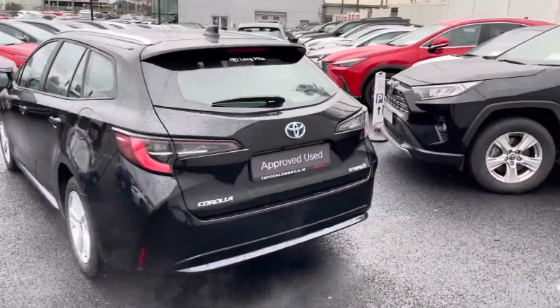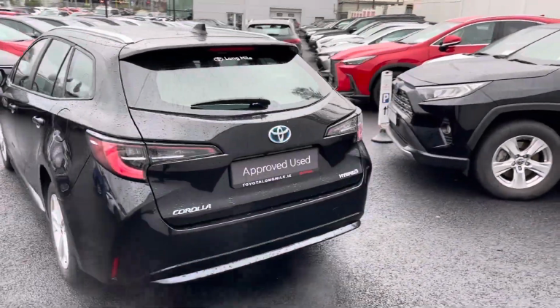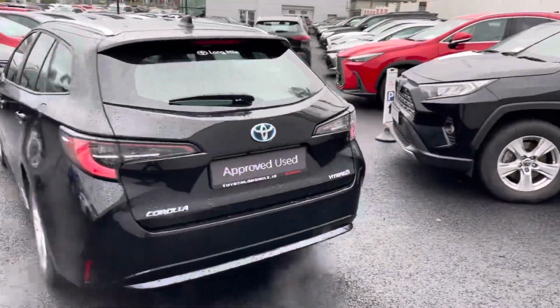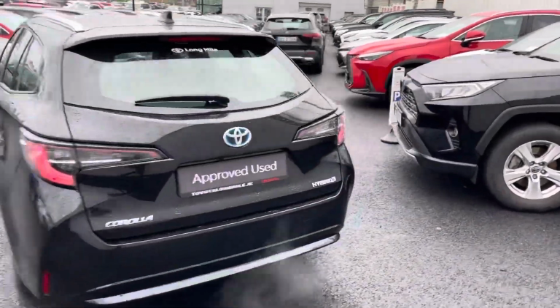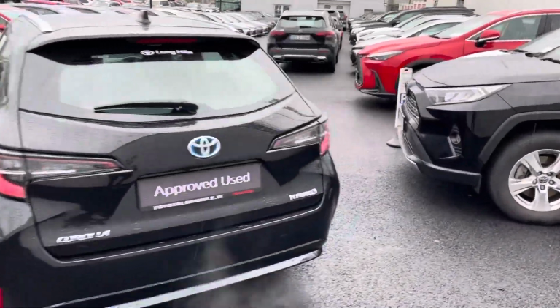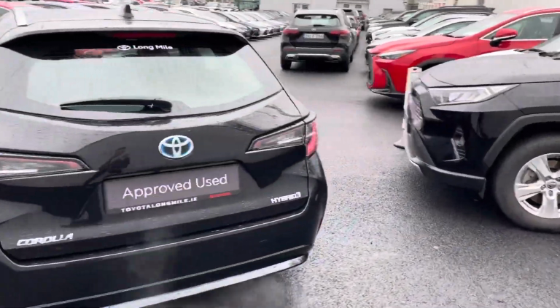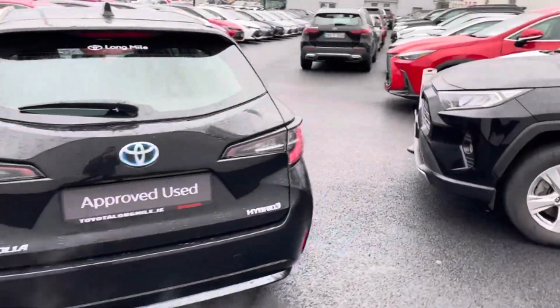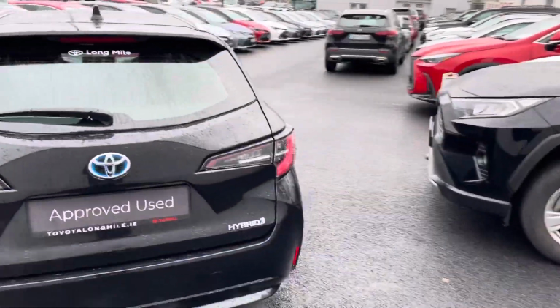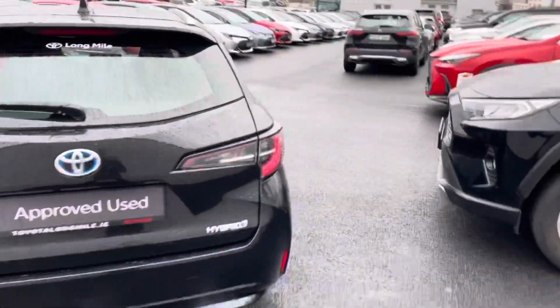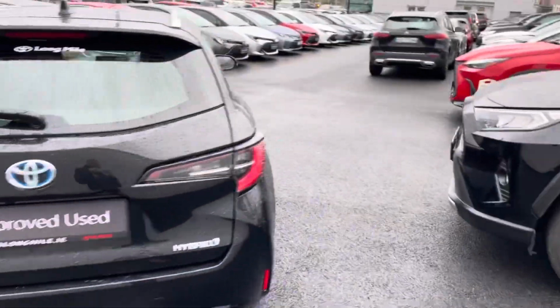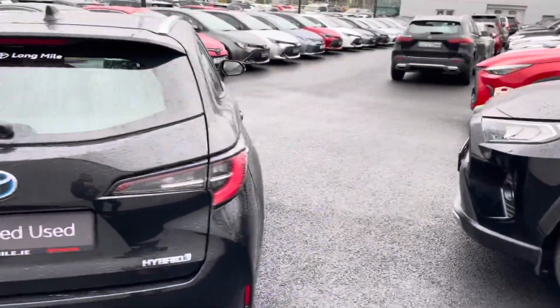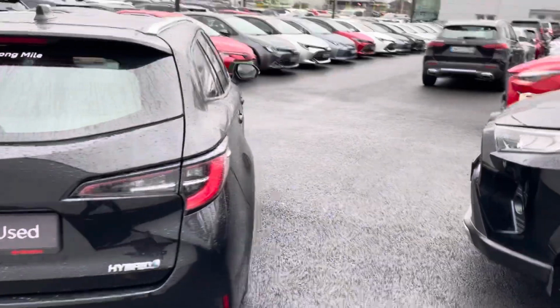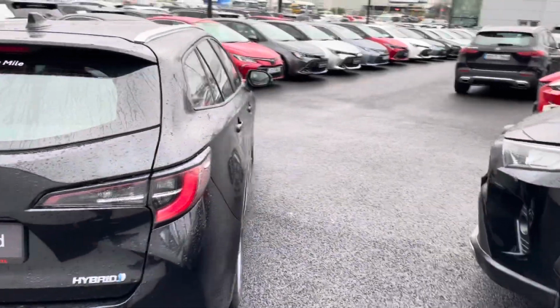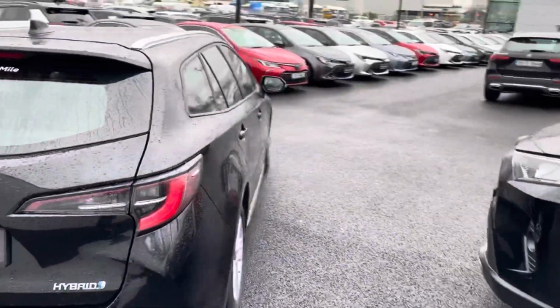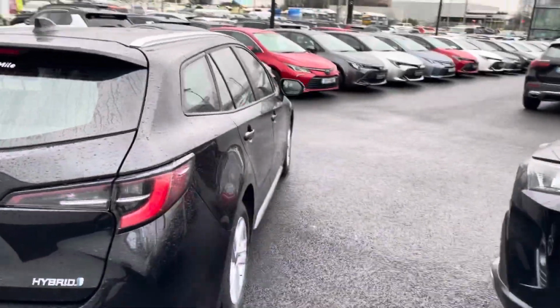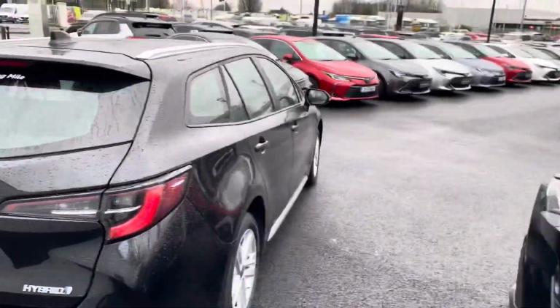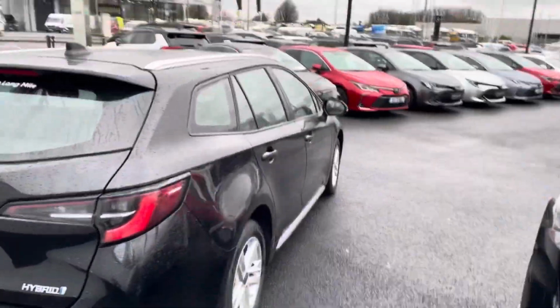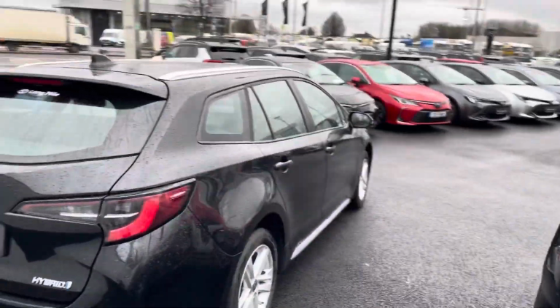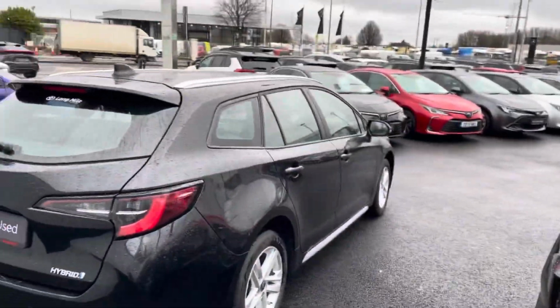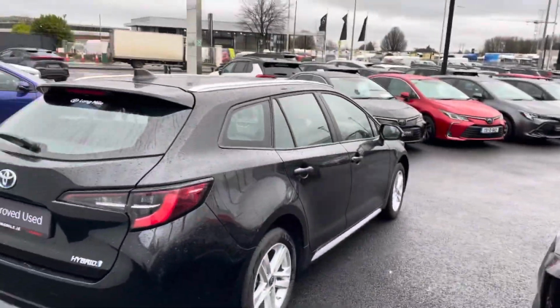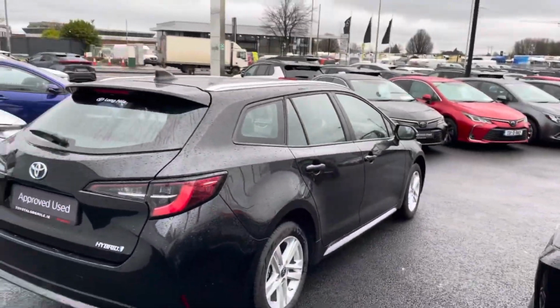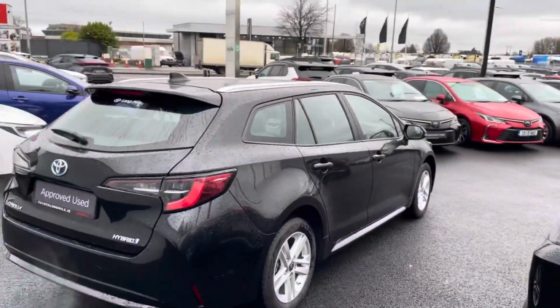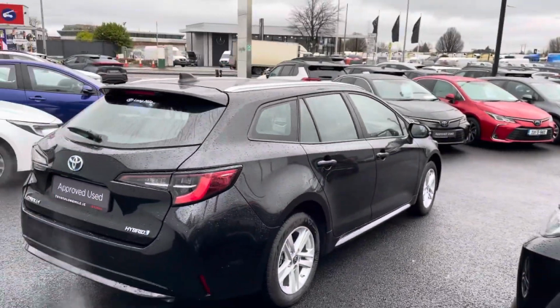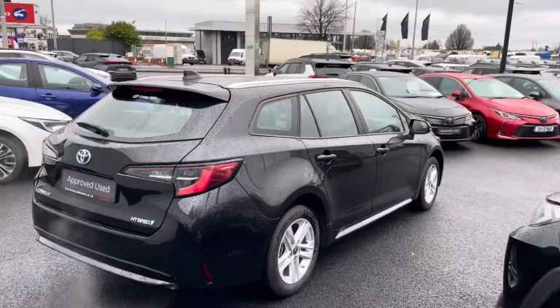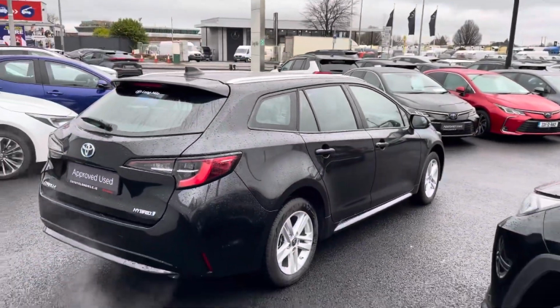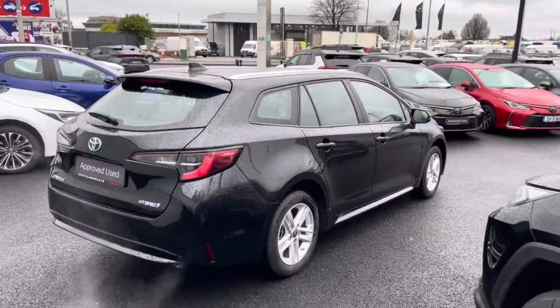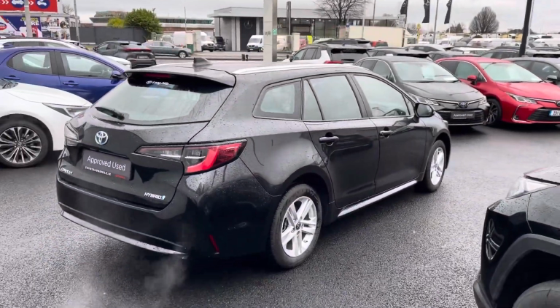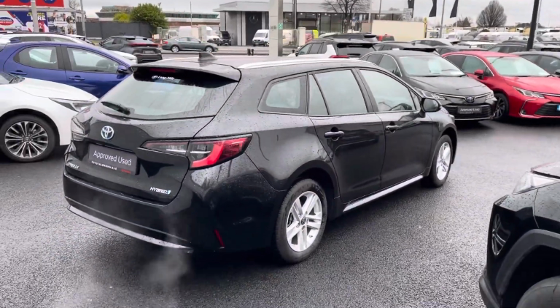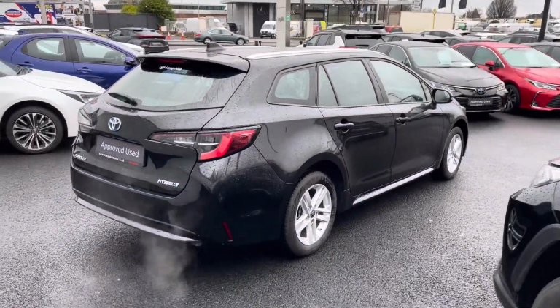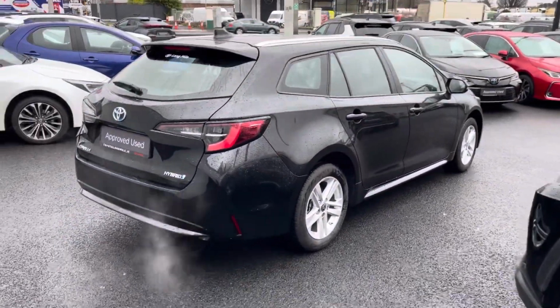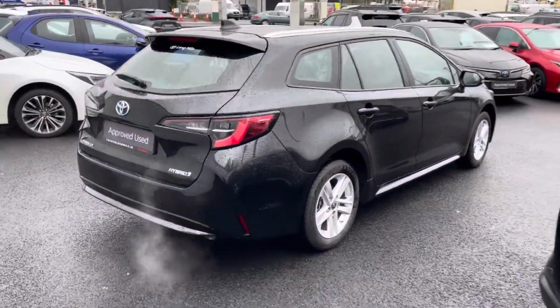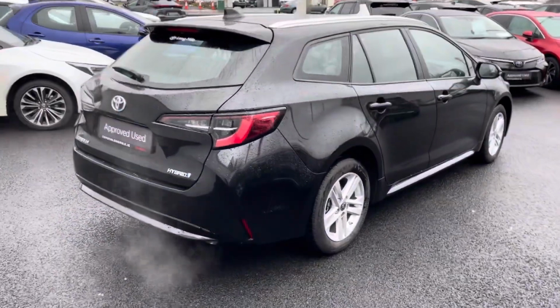1.8 self-charging hybrid — a very clean car all around.